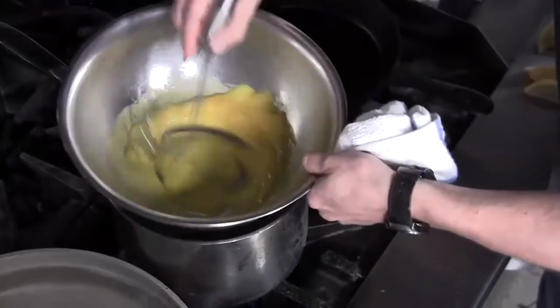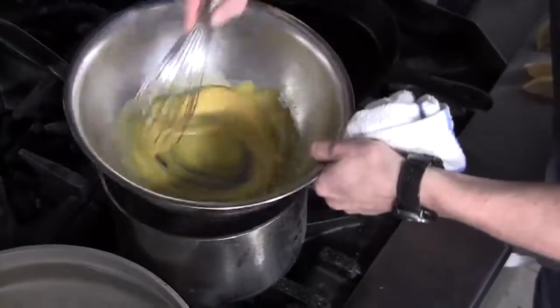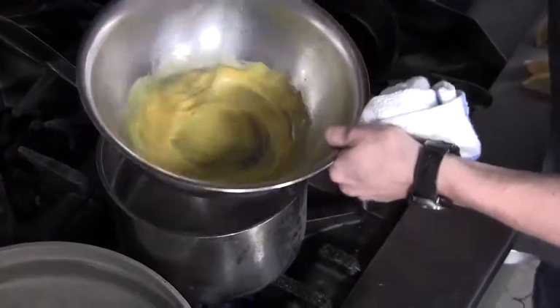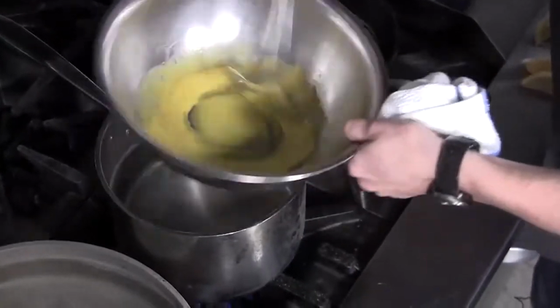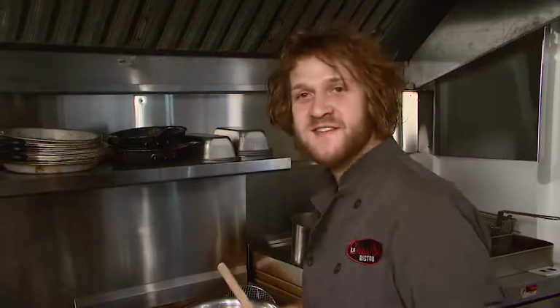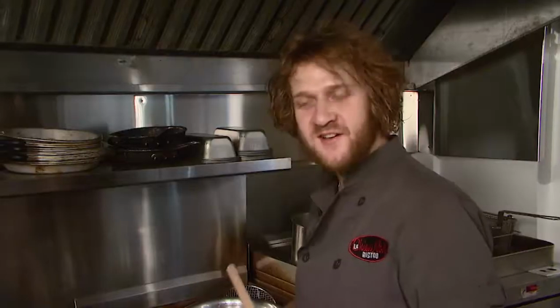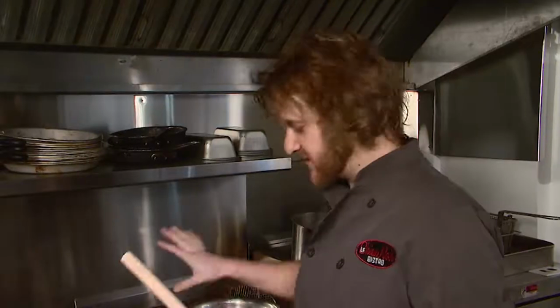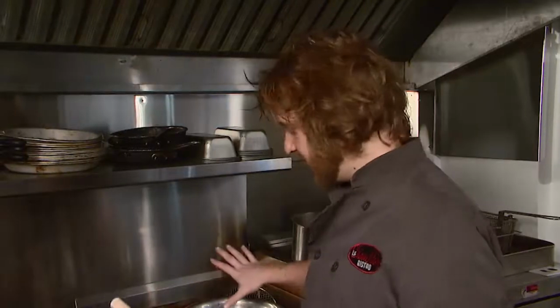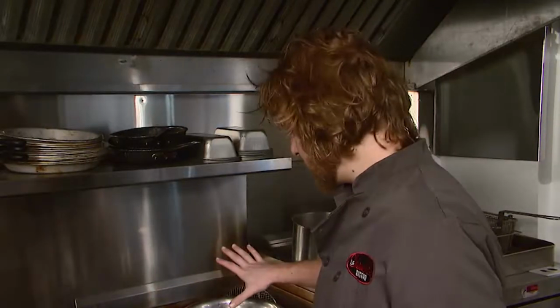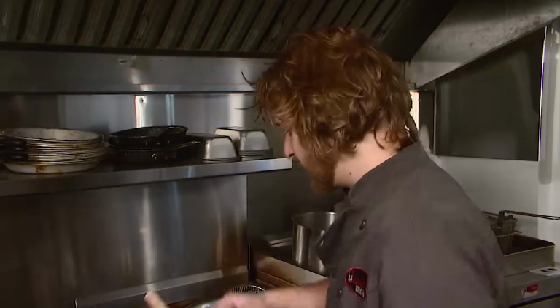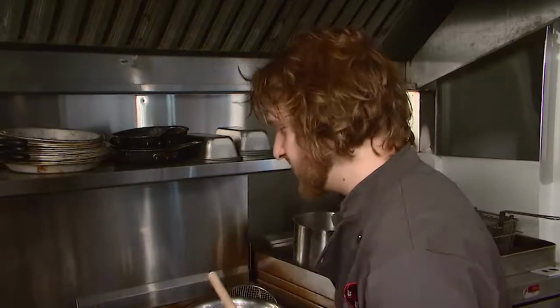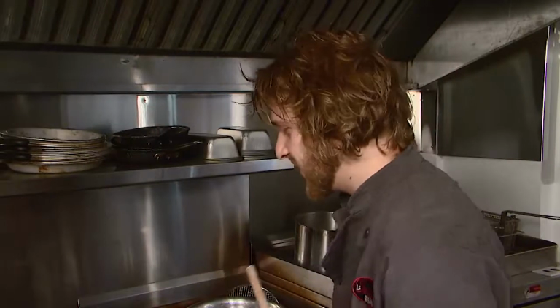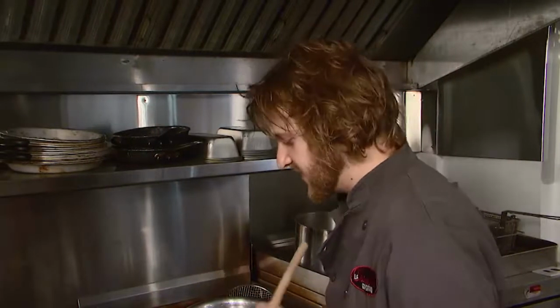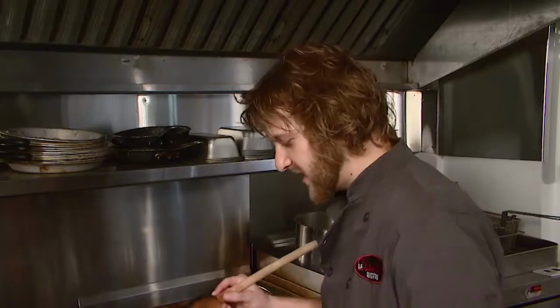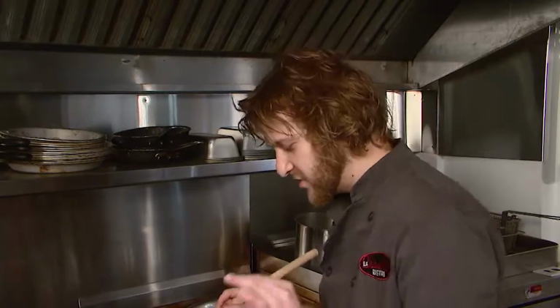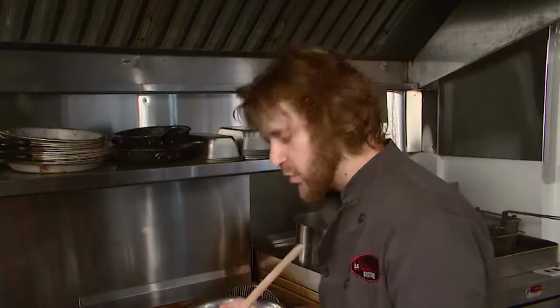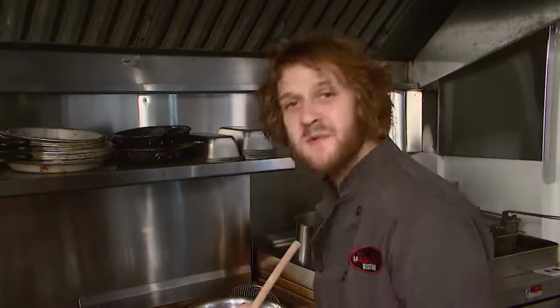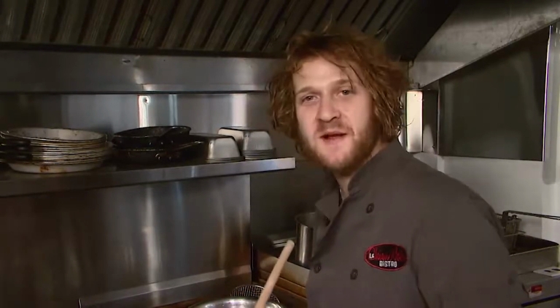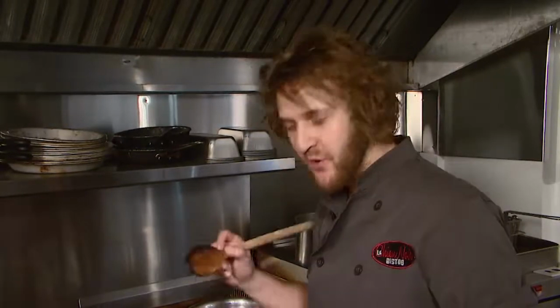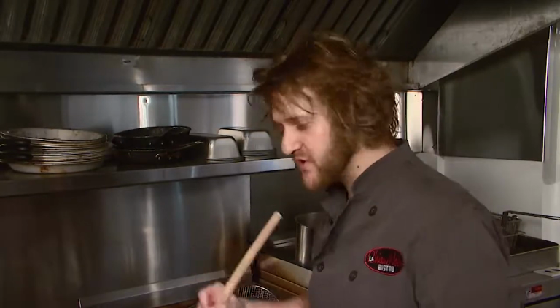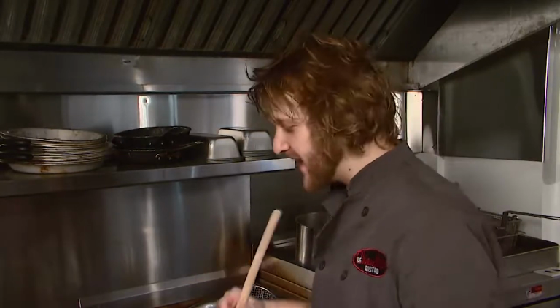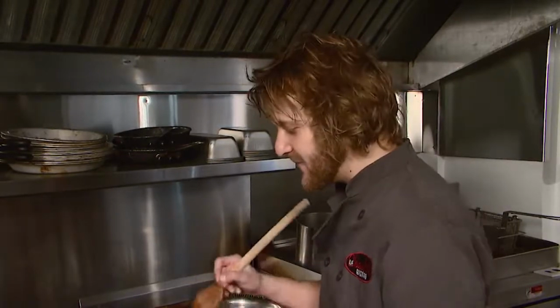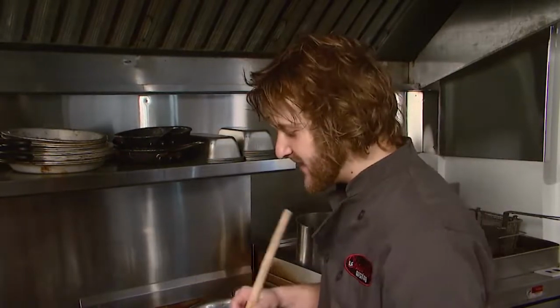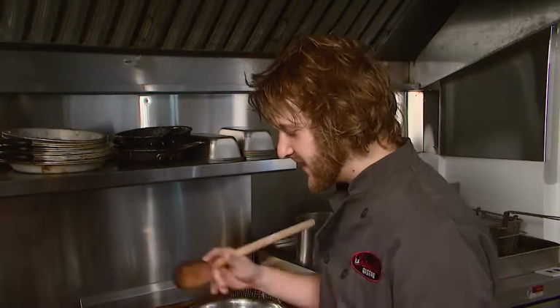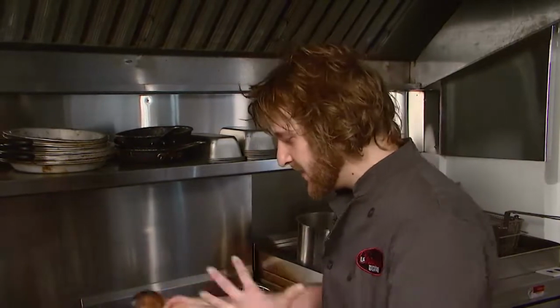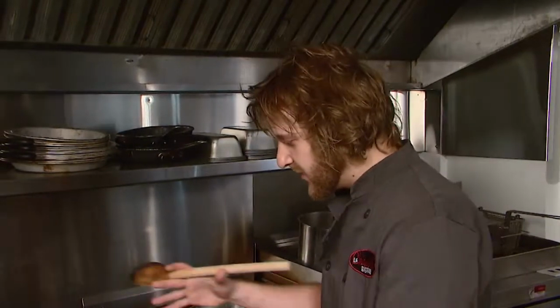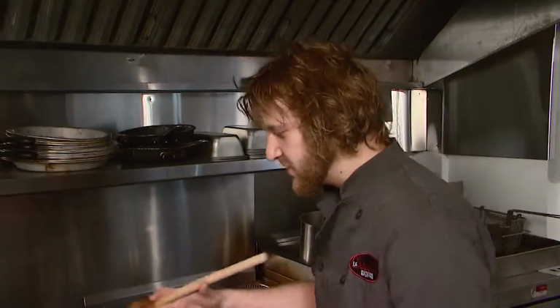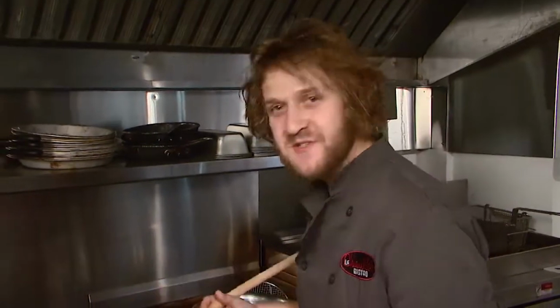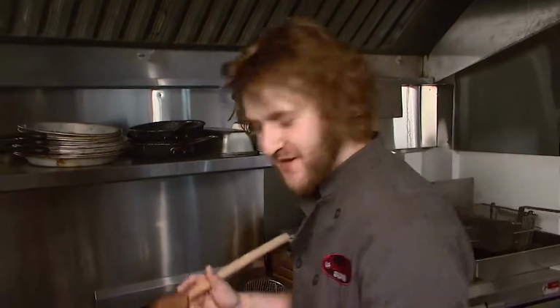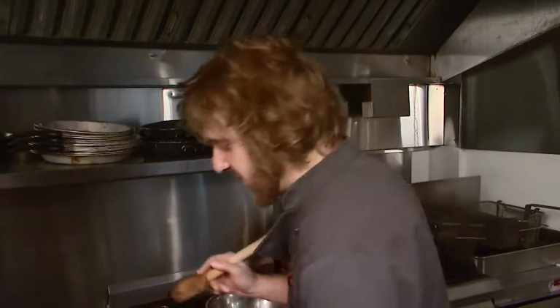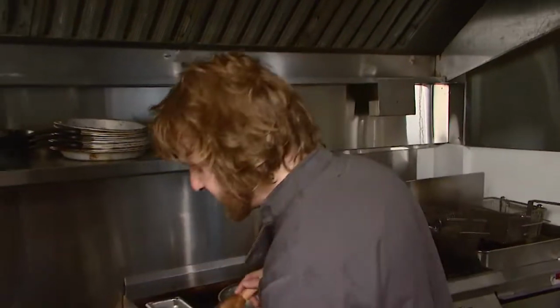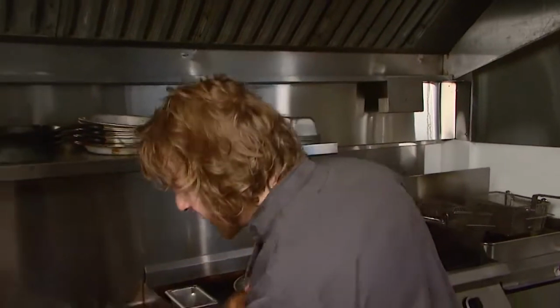Now that our hollandaise sauce is done and sitting to the side staying just warm, it's time to poach the egg and make the mushroom and spinach garnish.